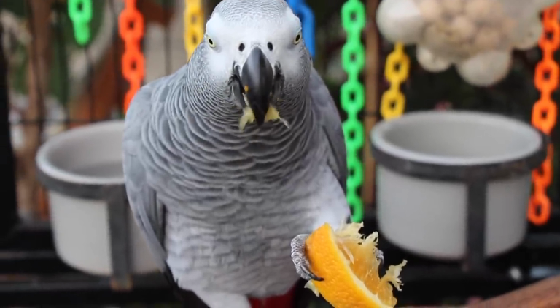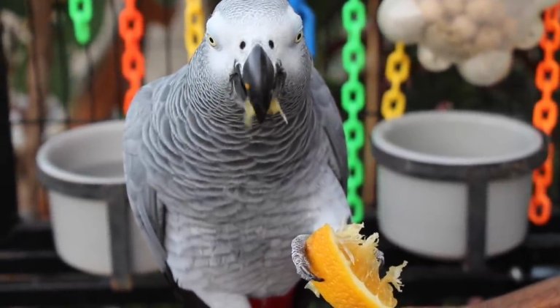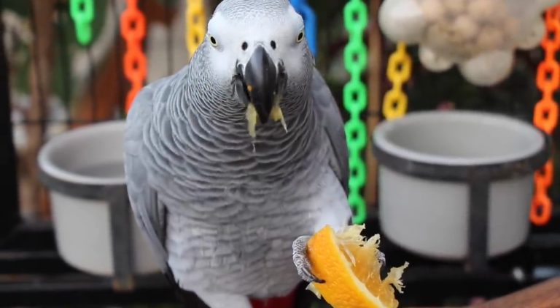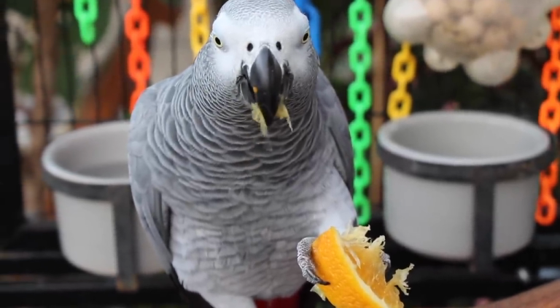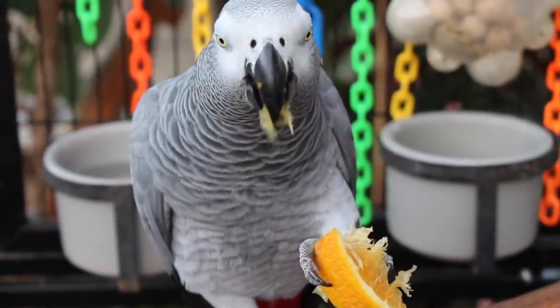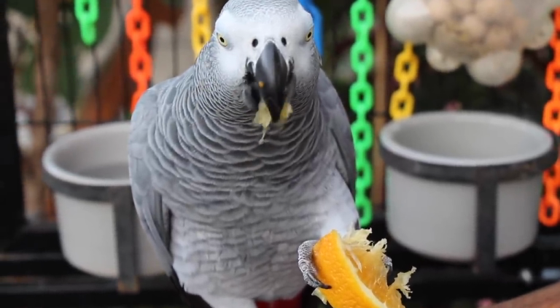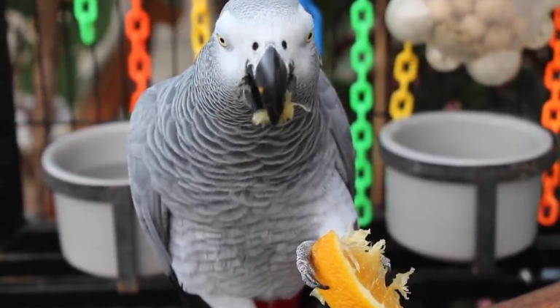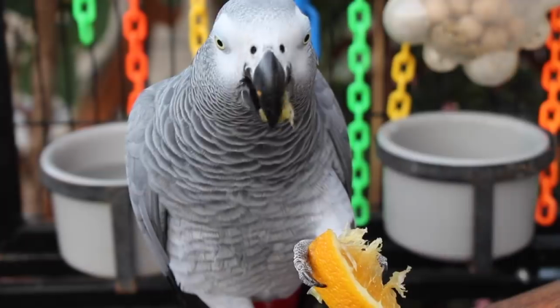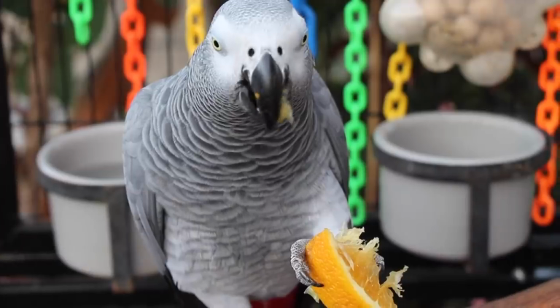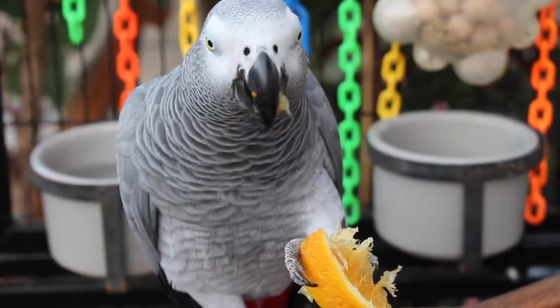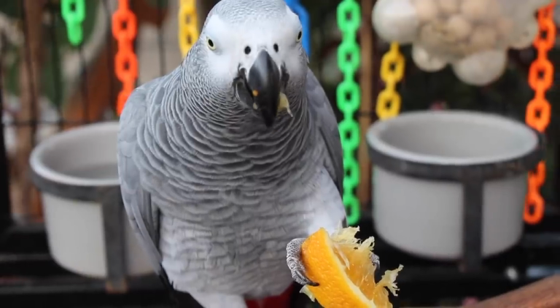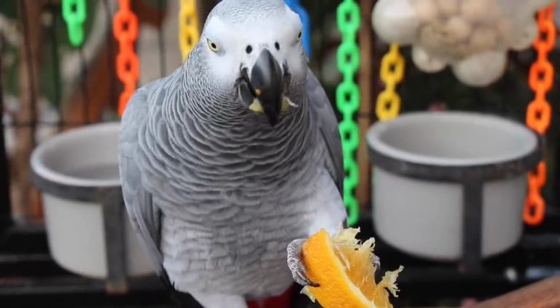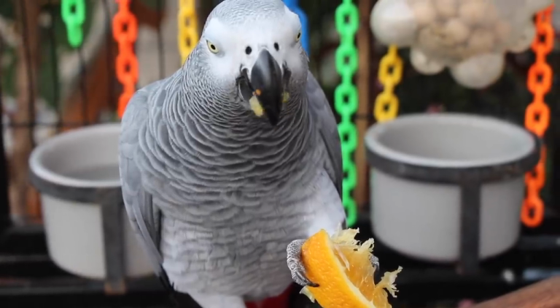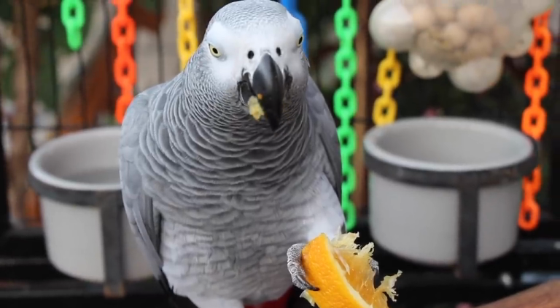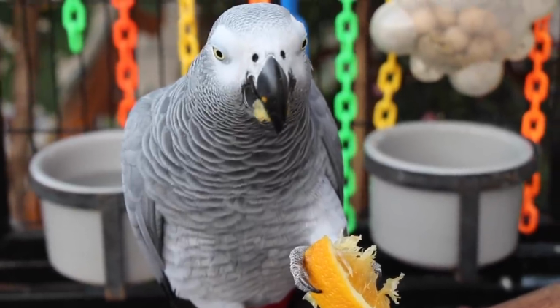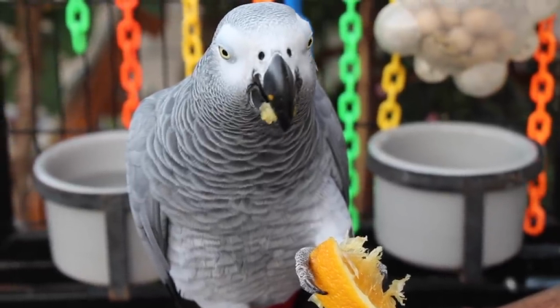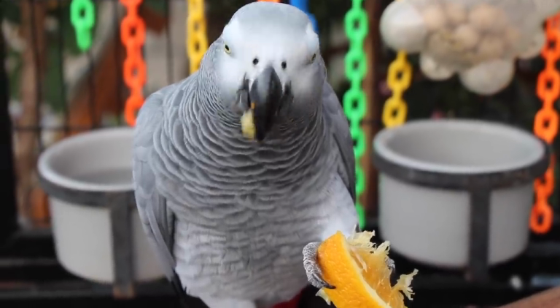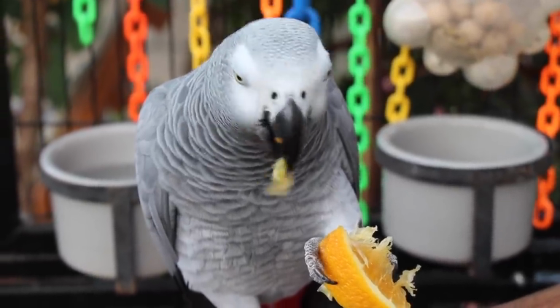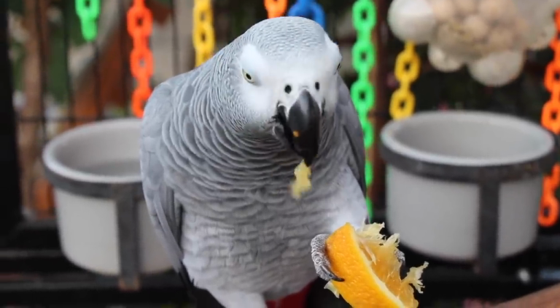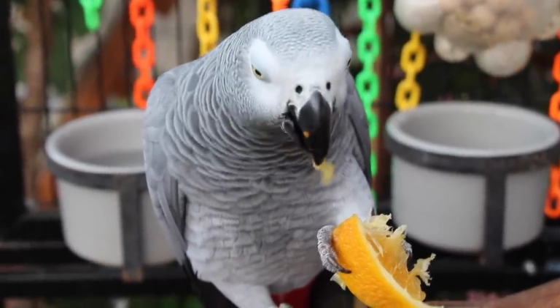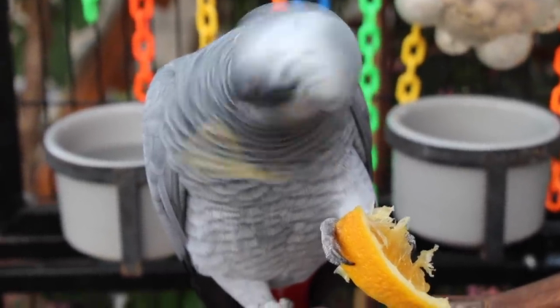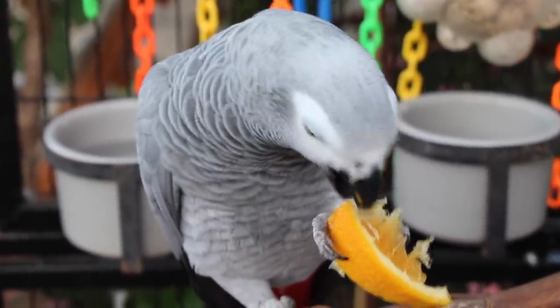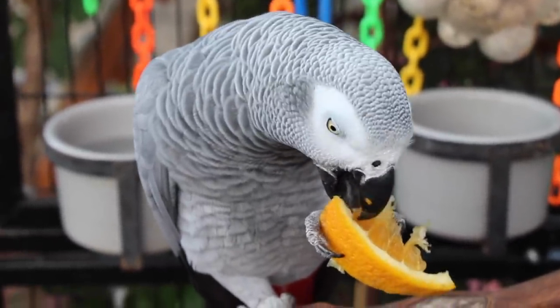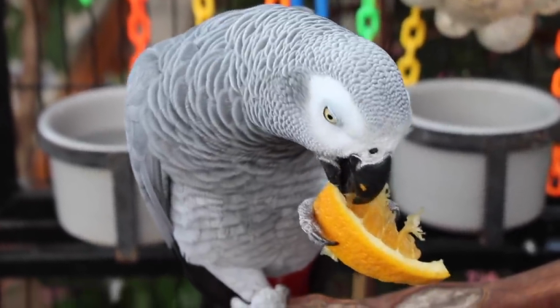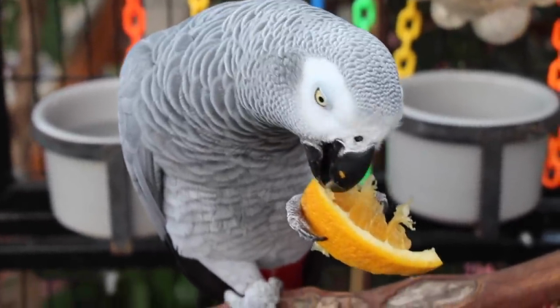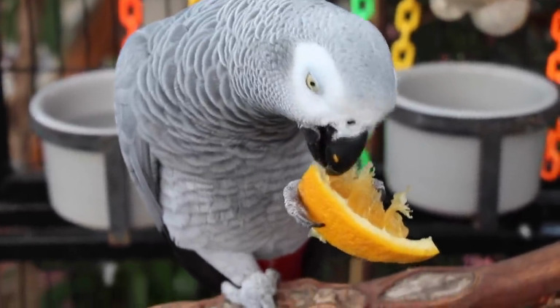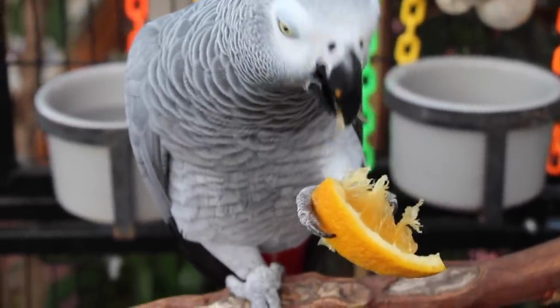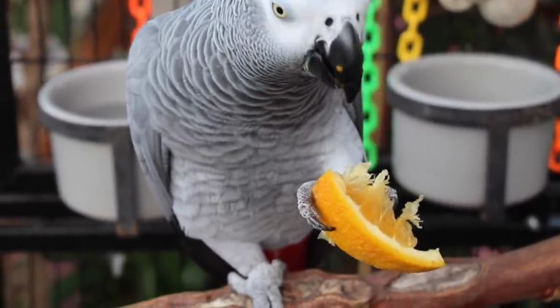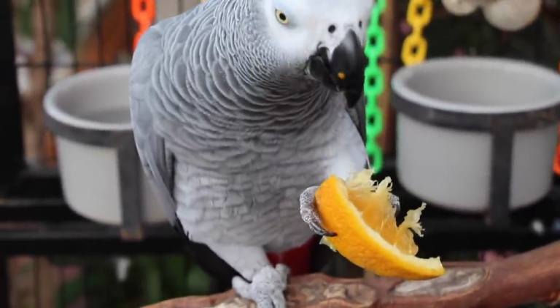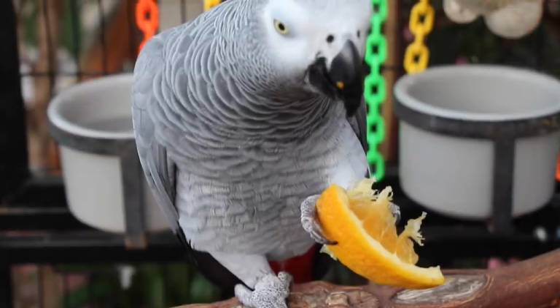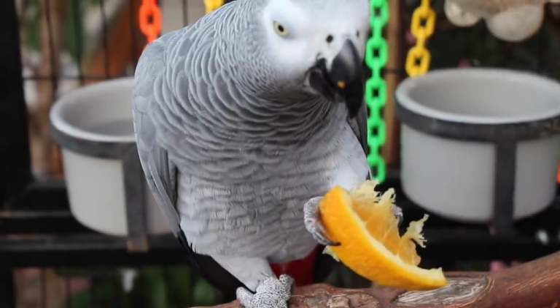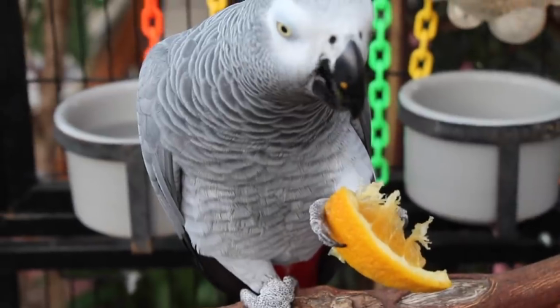It's a lot easier for me to just hose the aviary down, and that way when she comes inside the house it reduces the time I have to clean up.